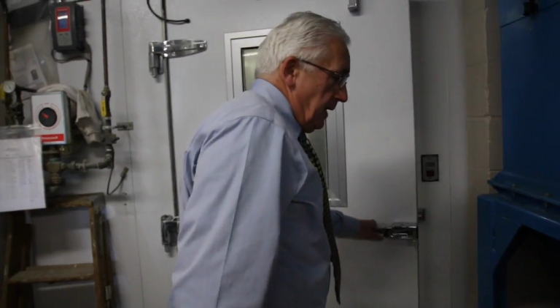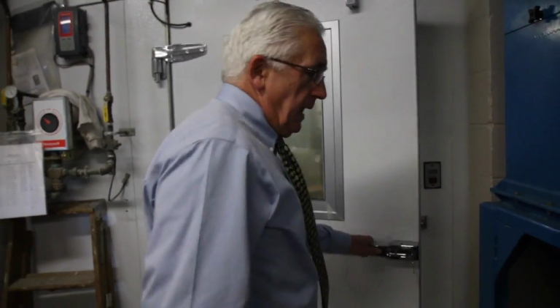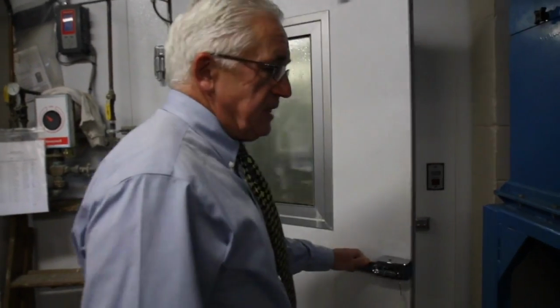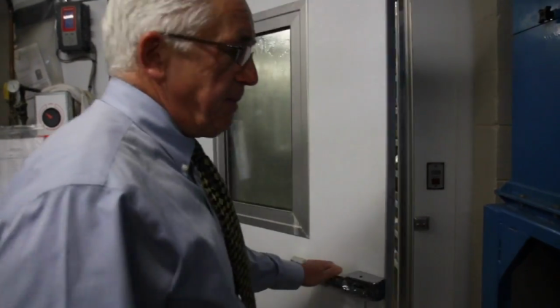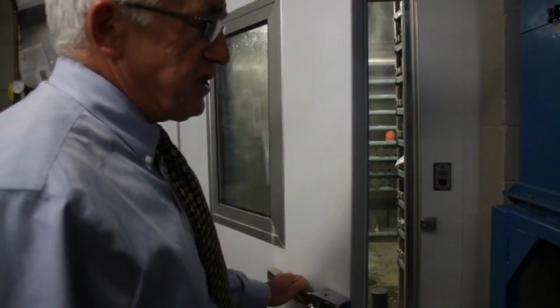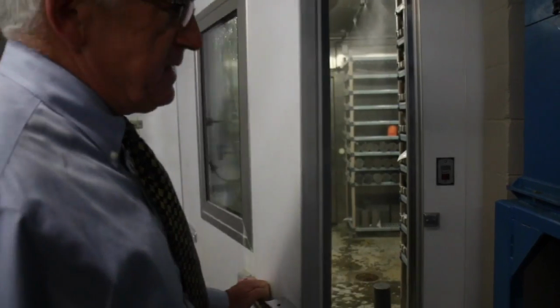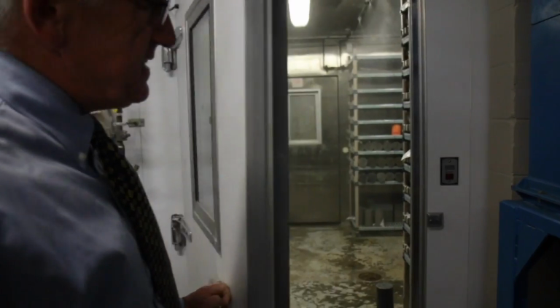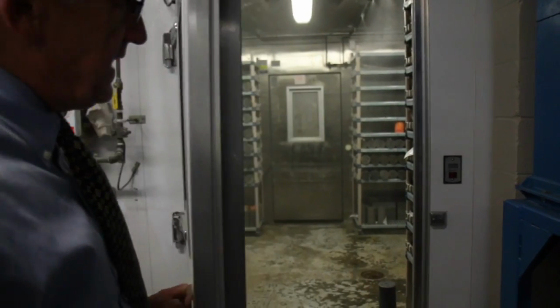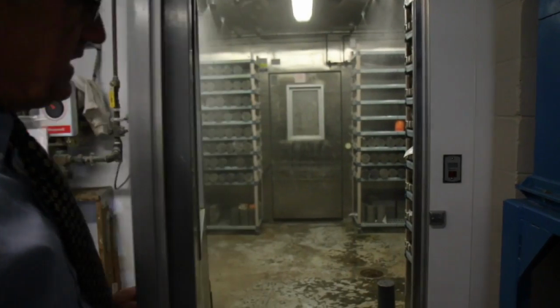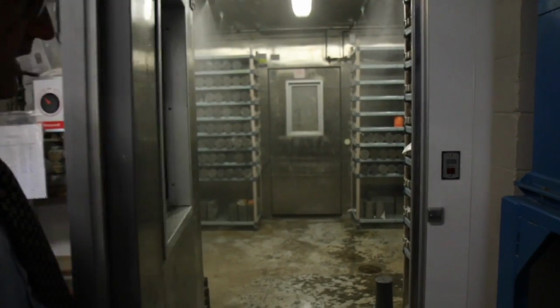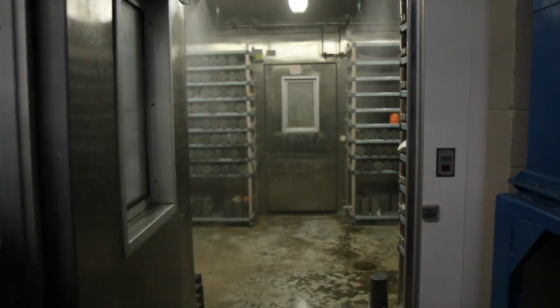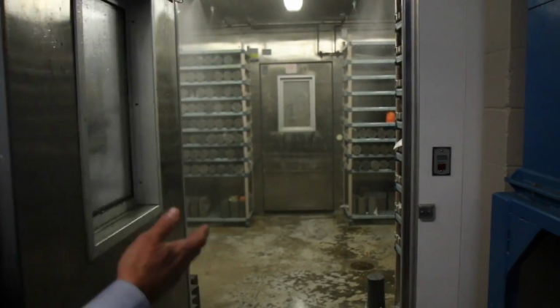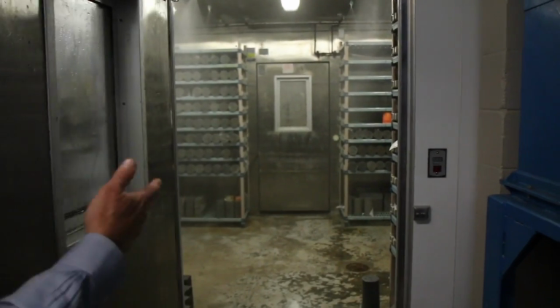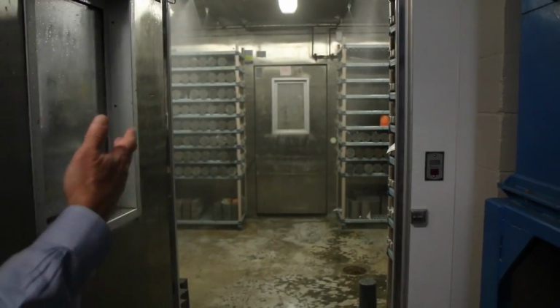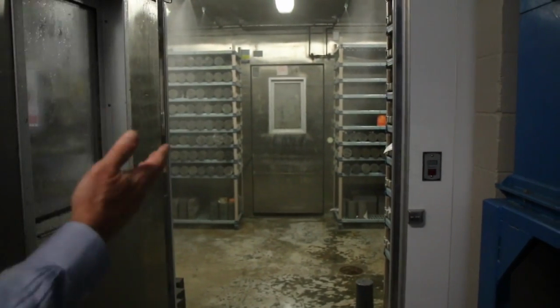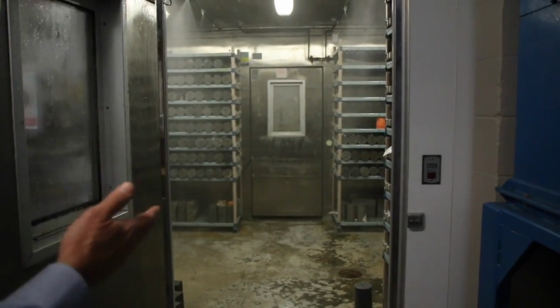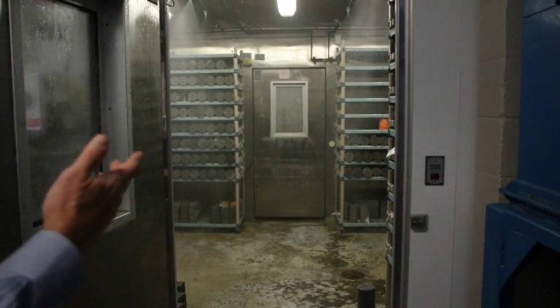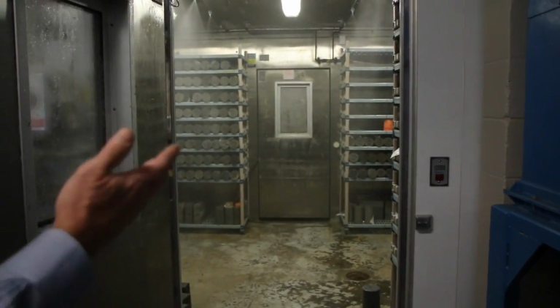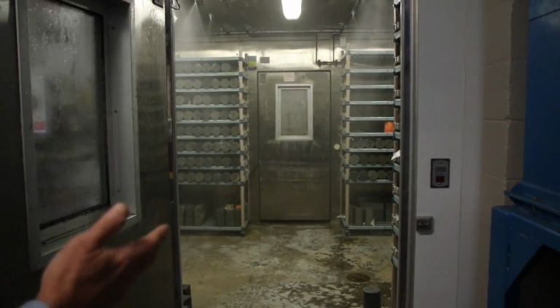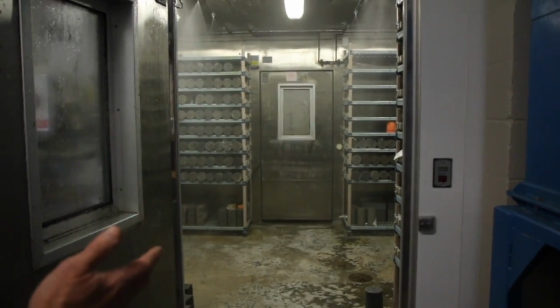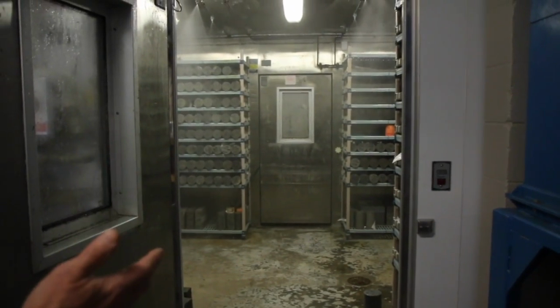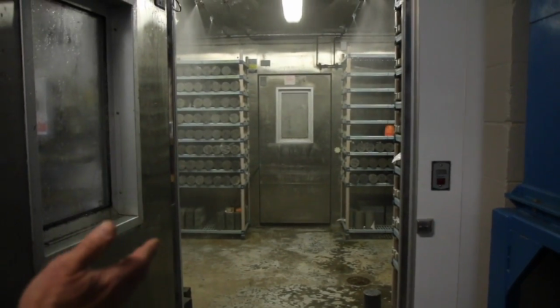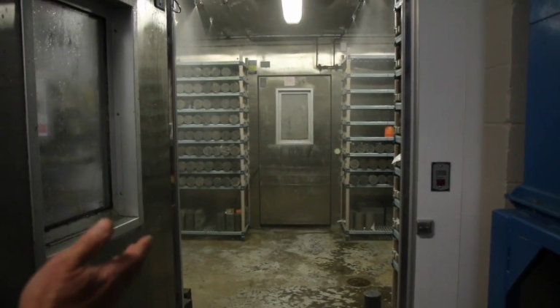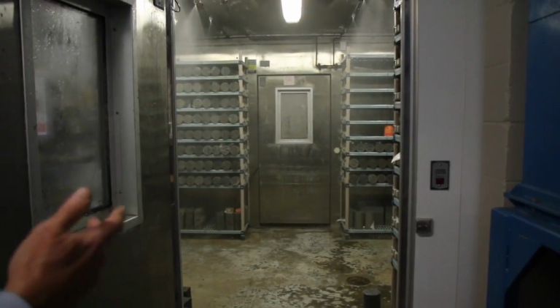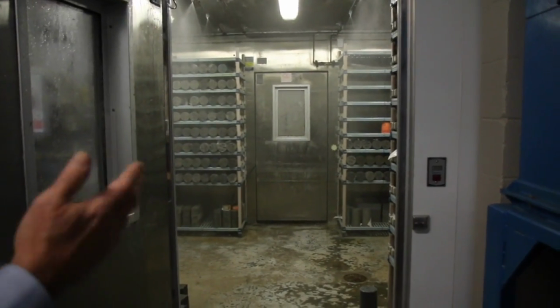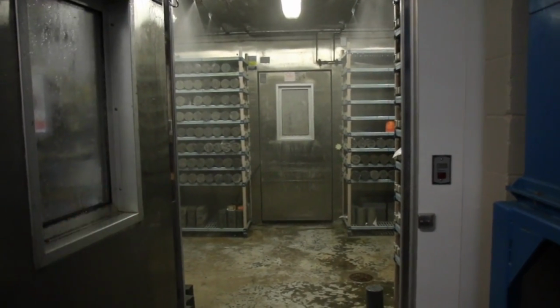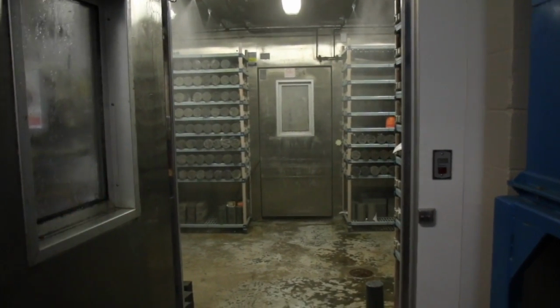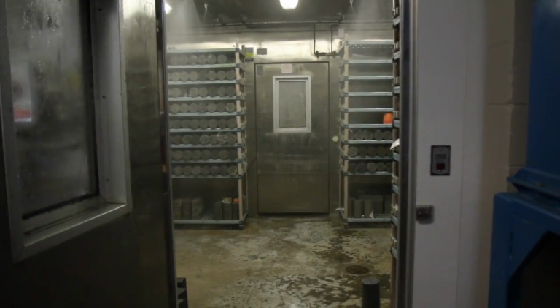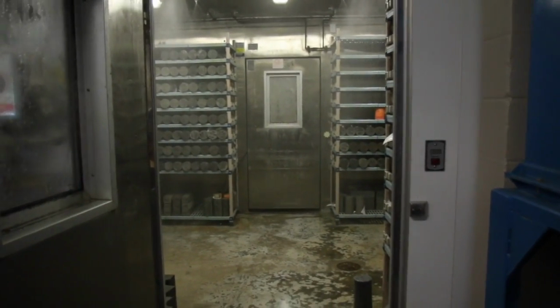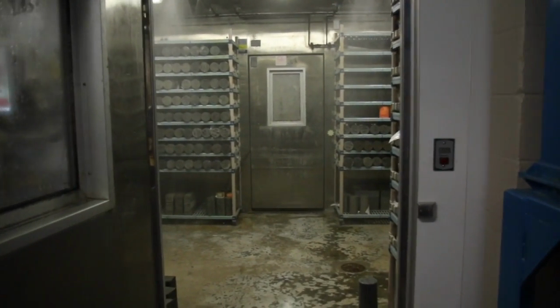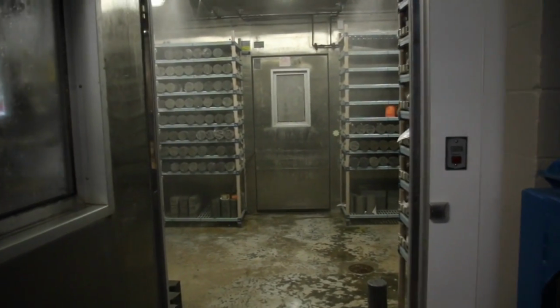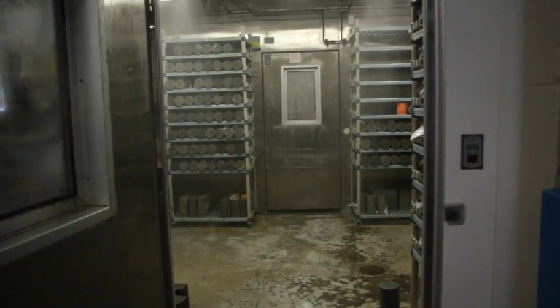And the specimens stay in here for 28, 56, 90 days — whatever the requirement is.